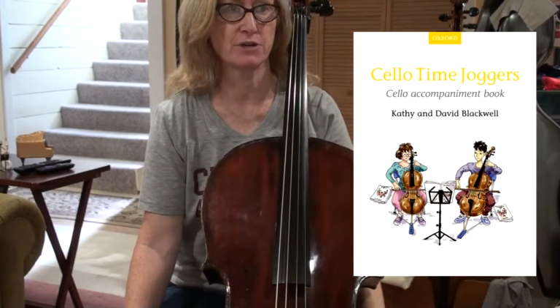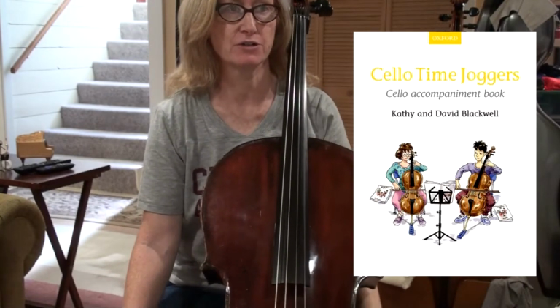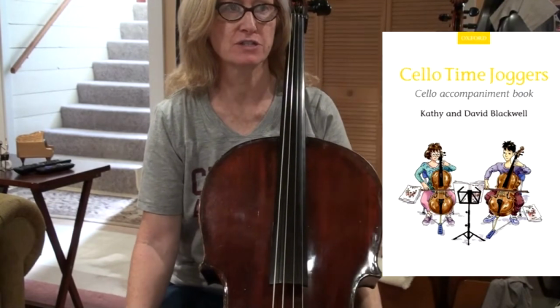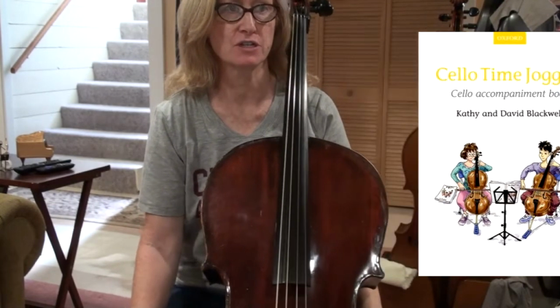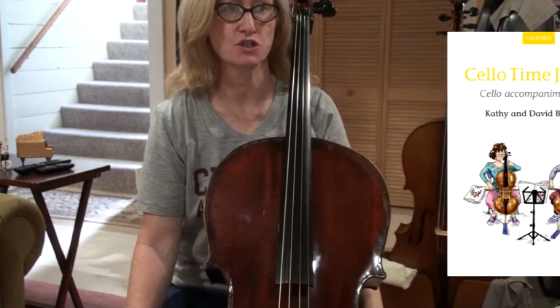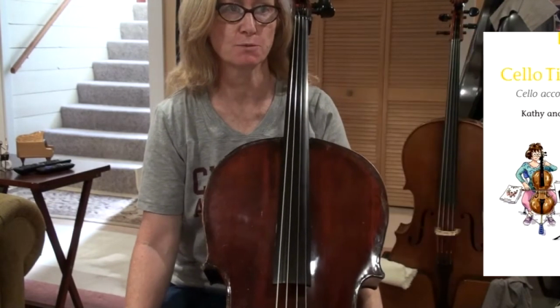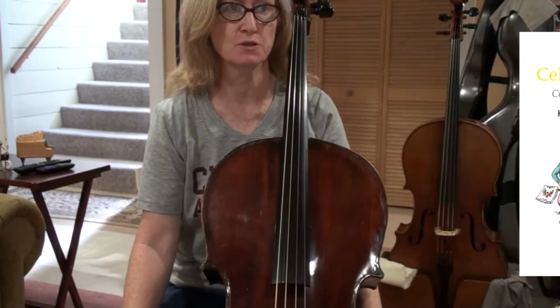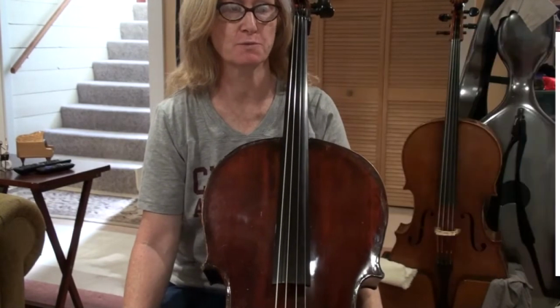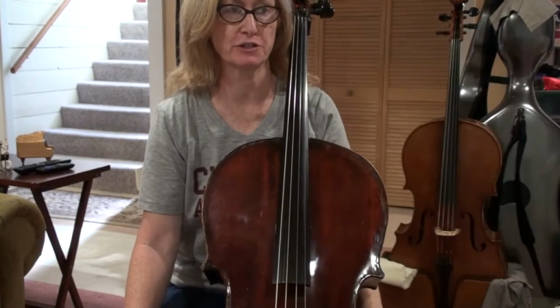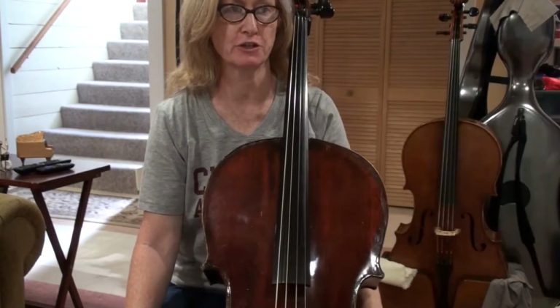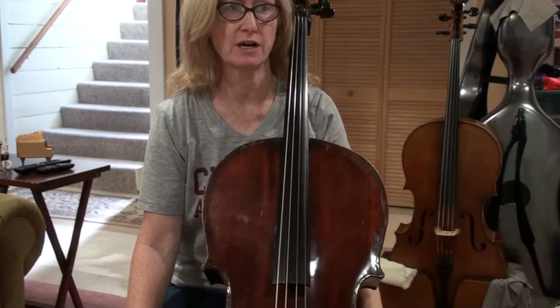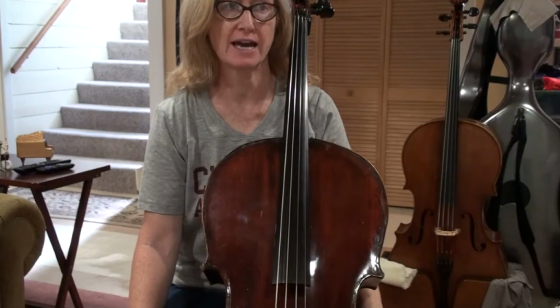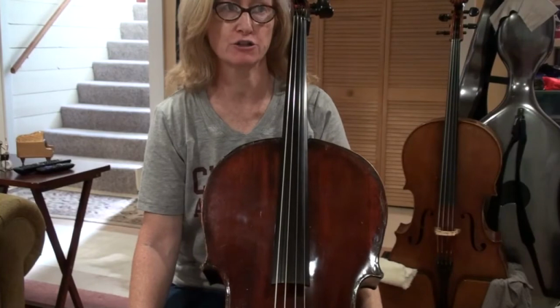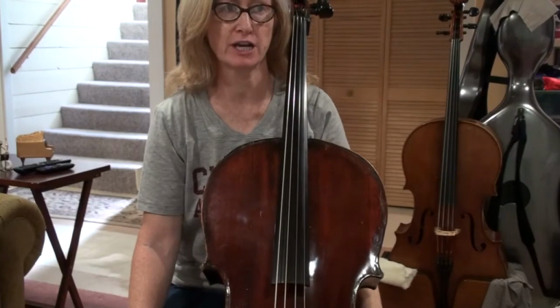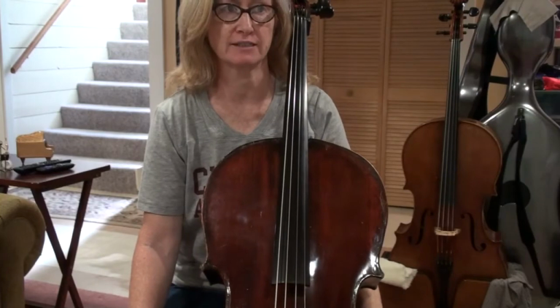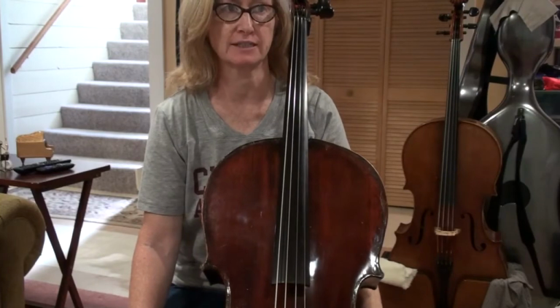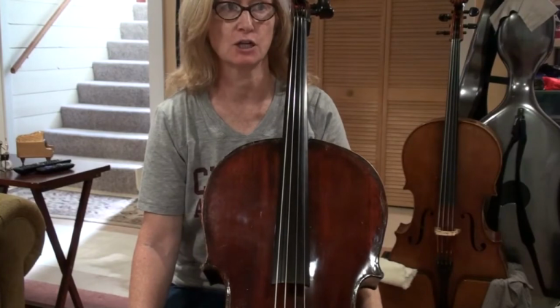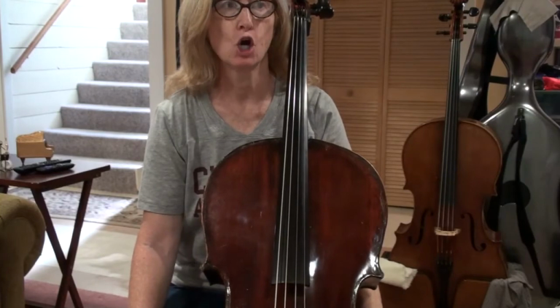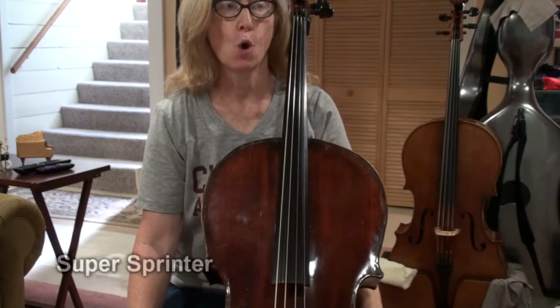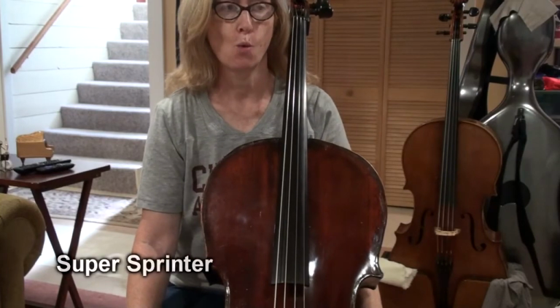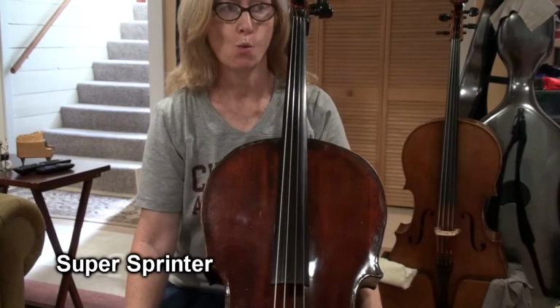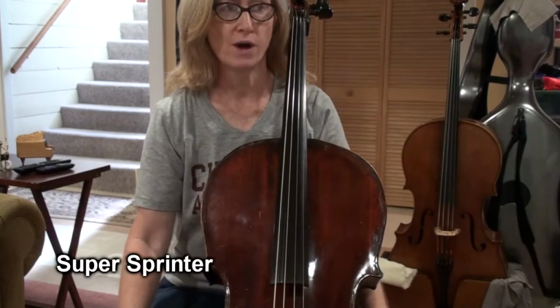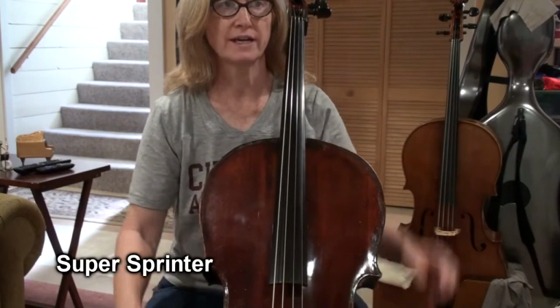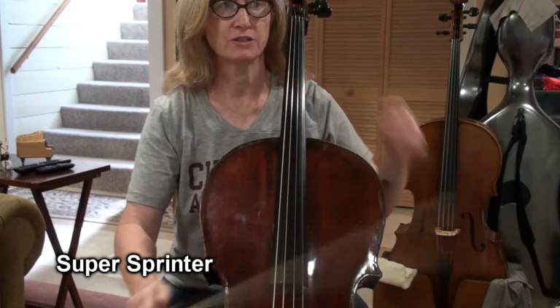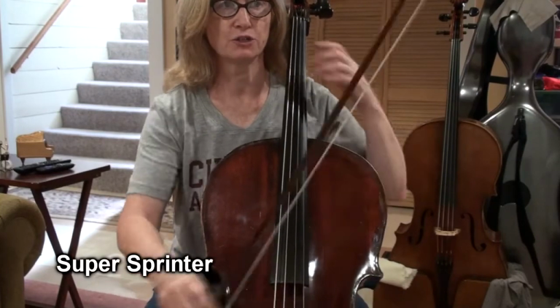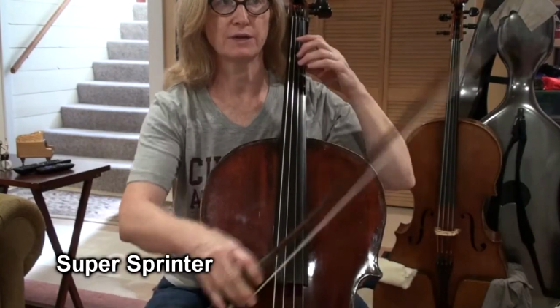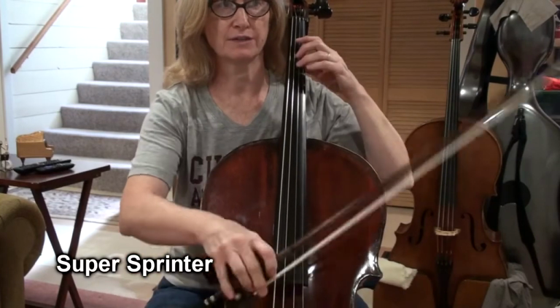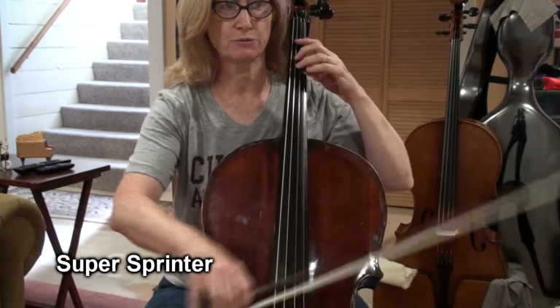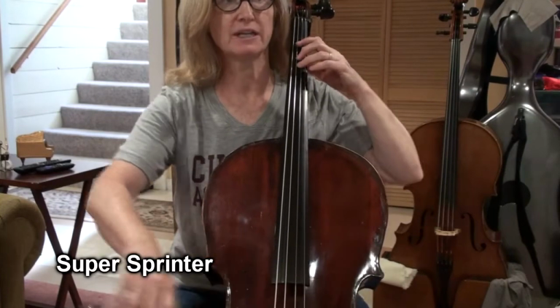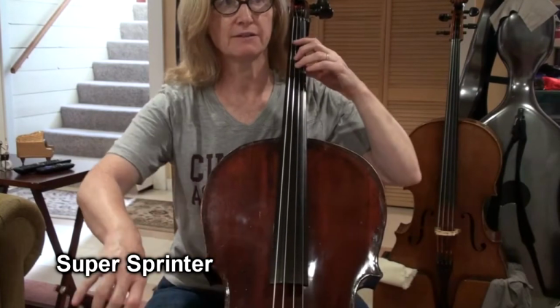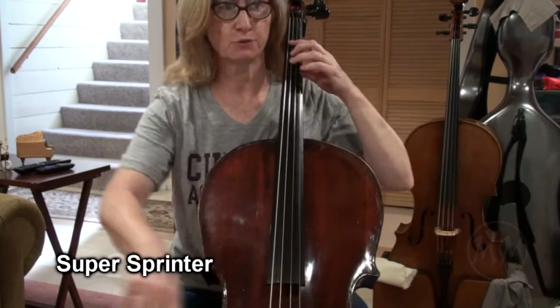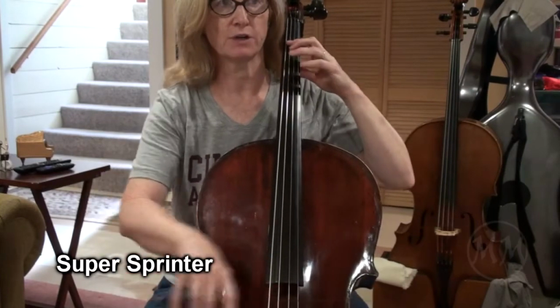So here's the Super Sprinter, energetically. One and two and three and four.